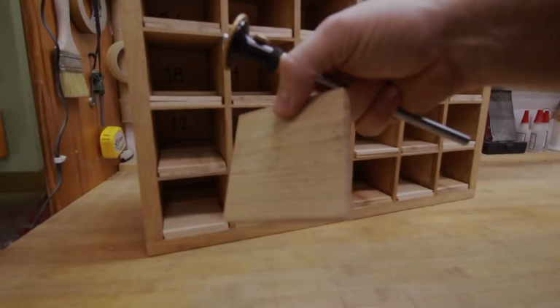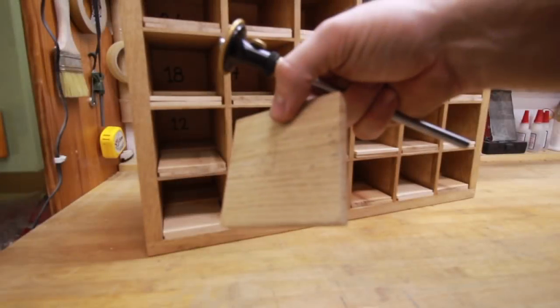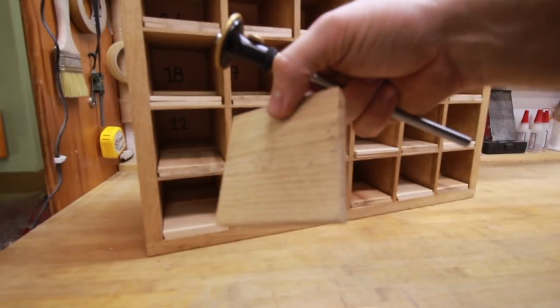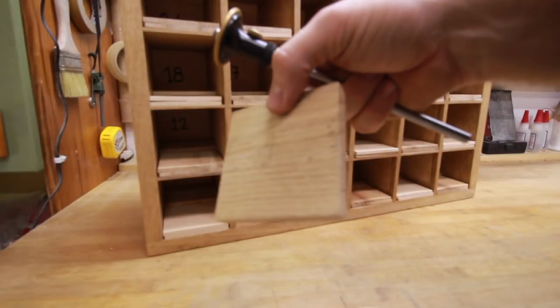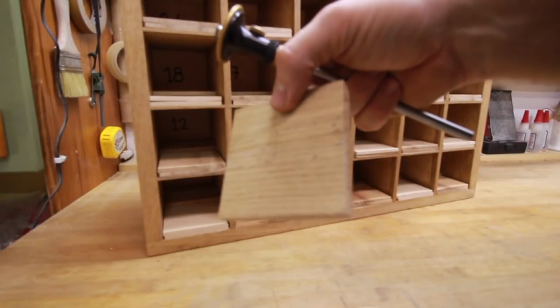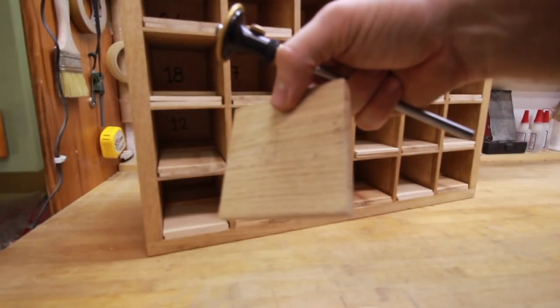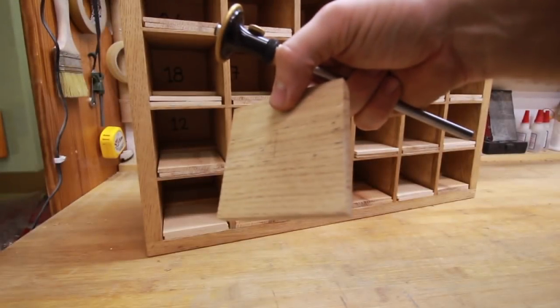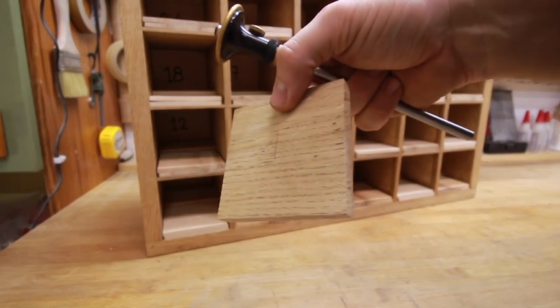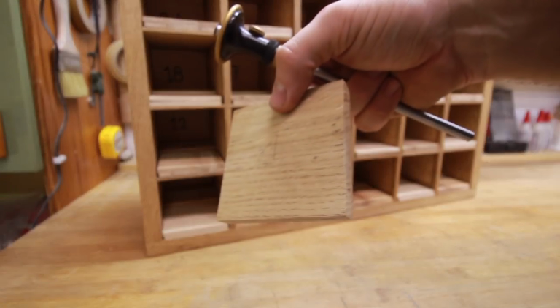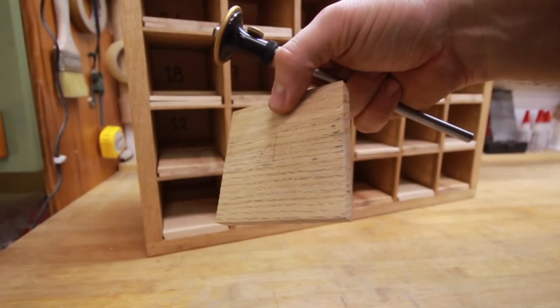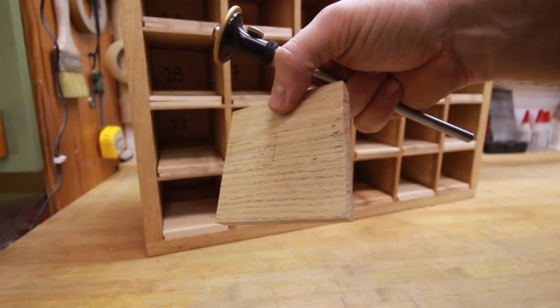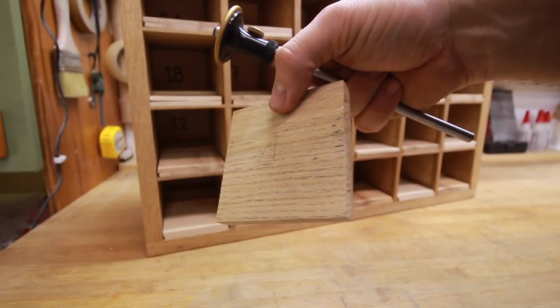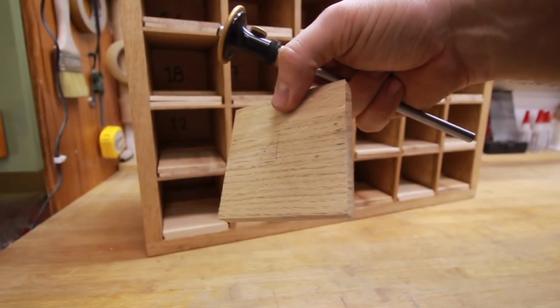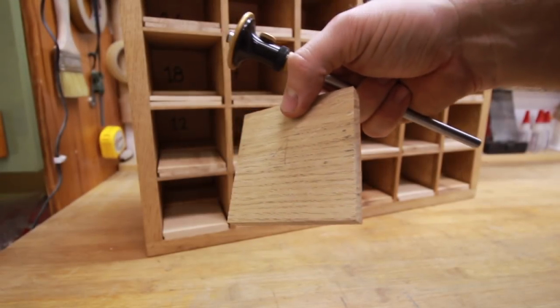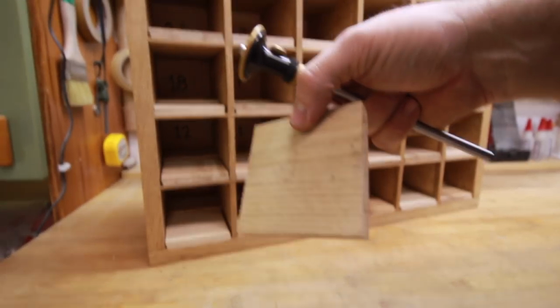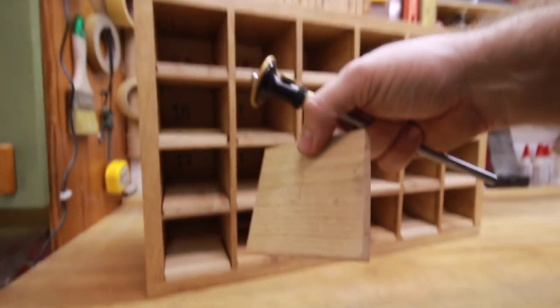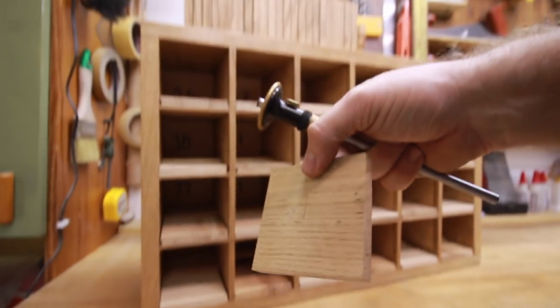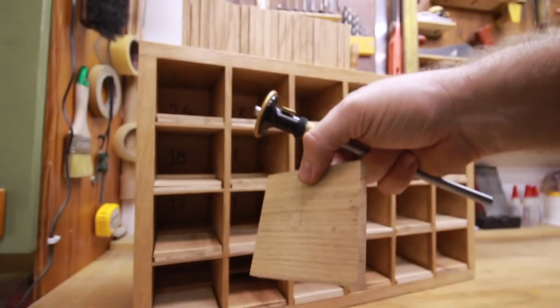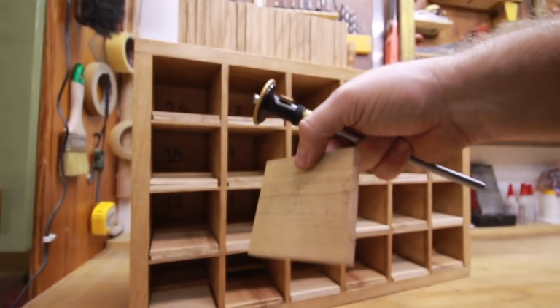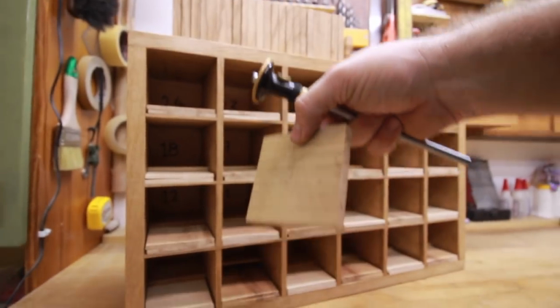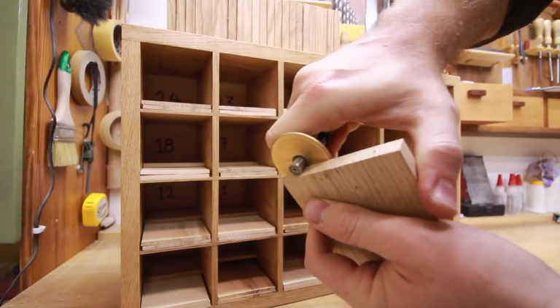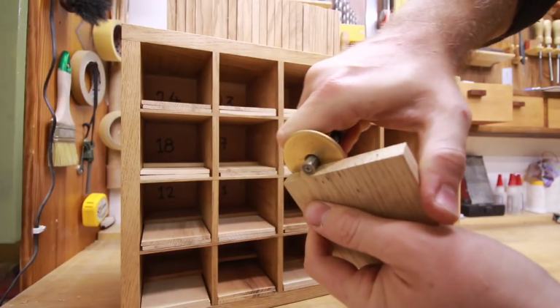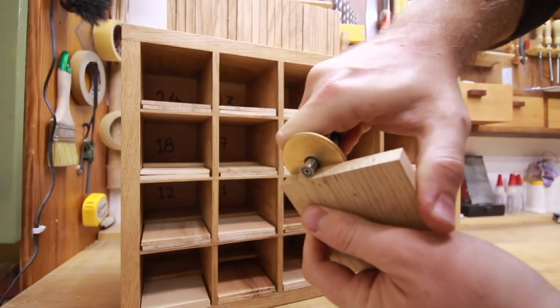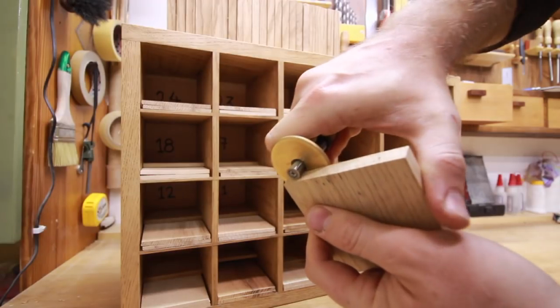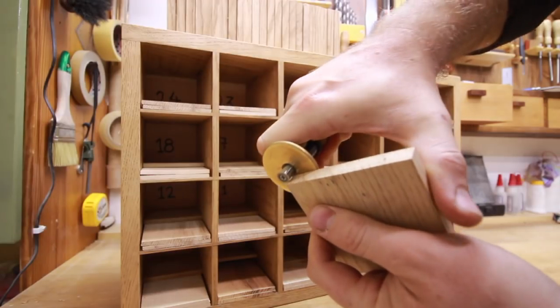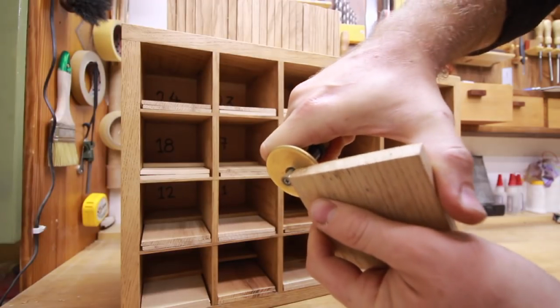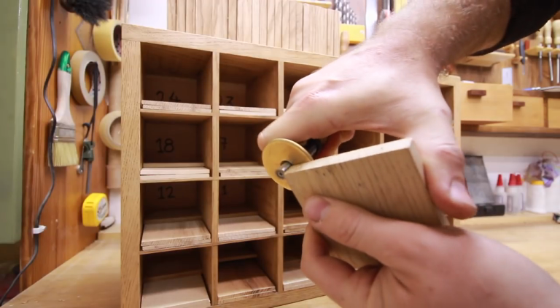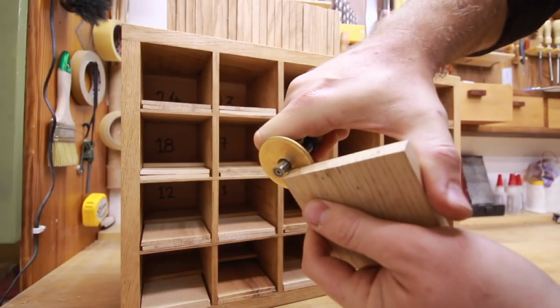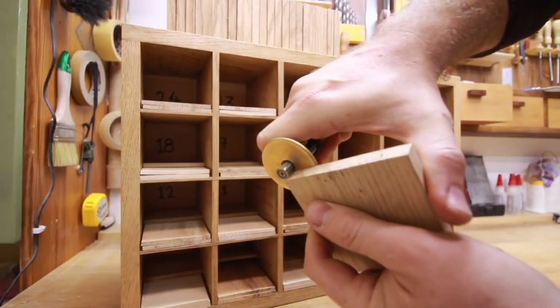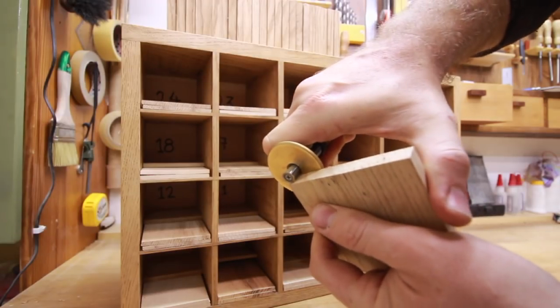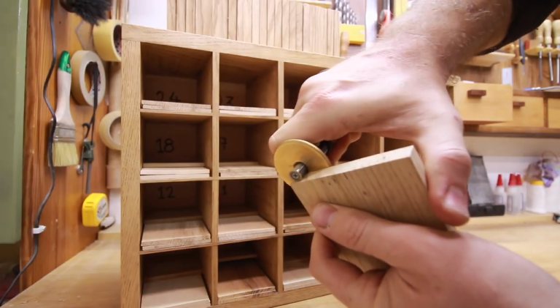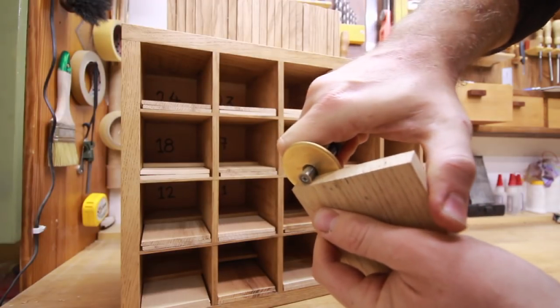Hi, Andrea here. In this episode I'll show you how to make half-blind dovetails for drawer fronts.